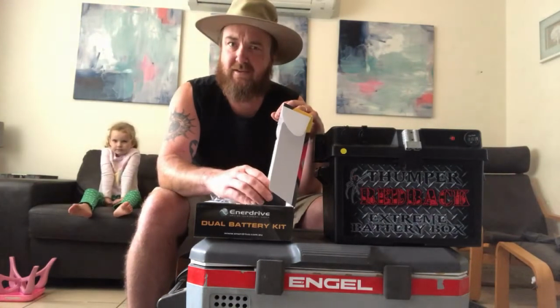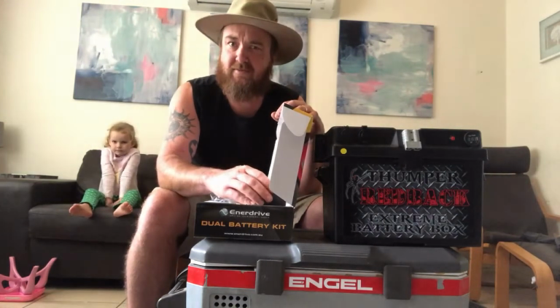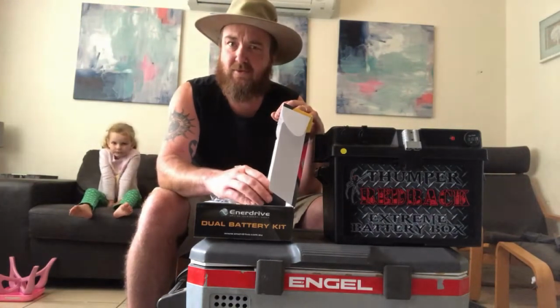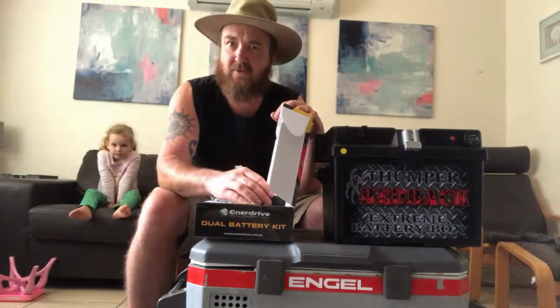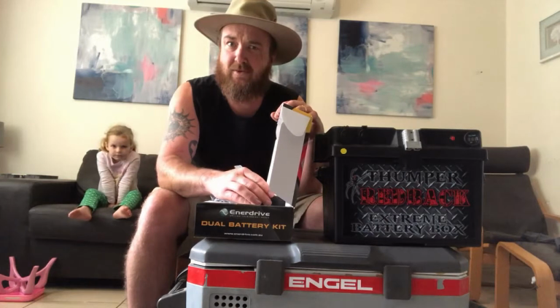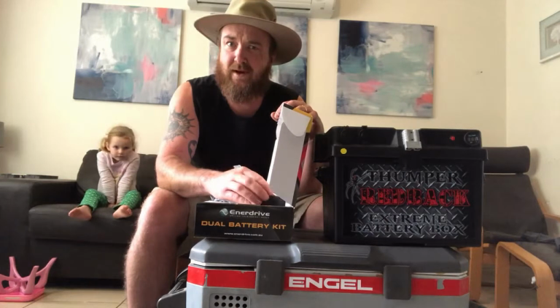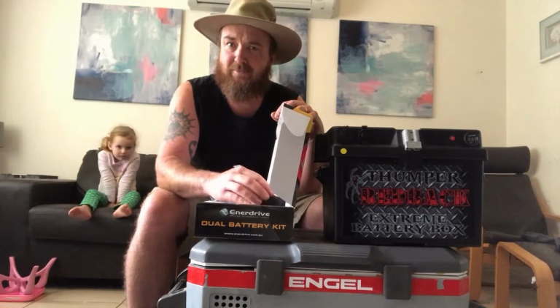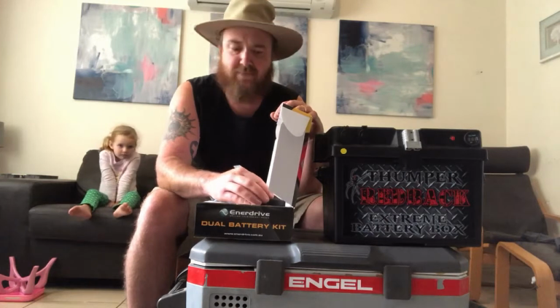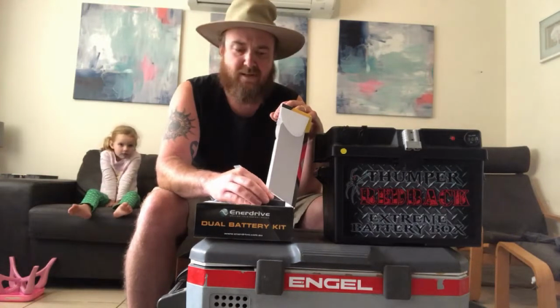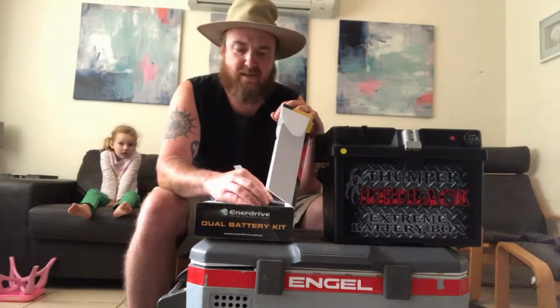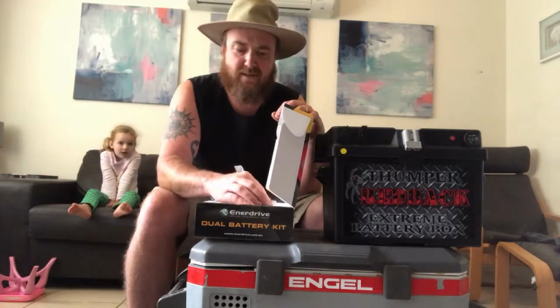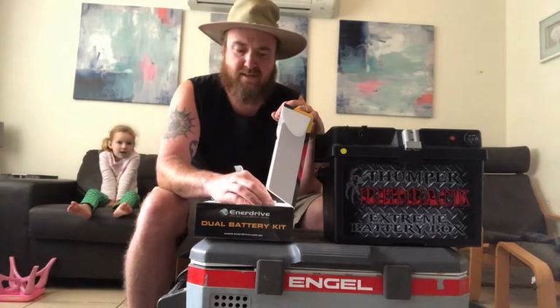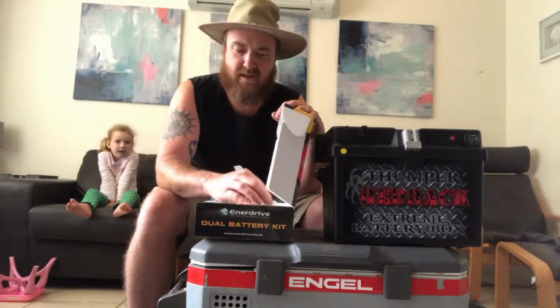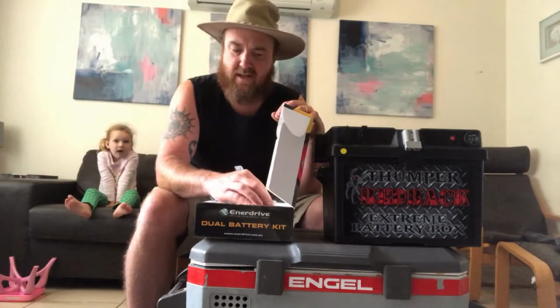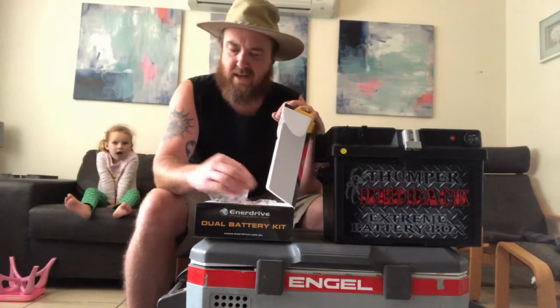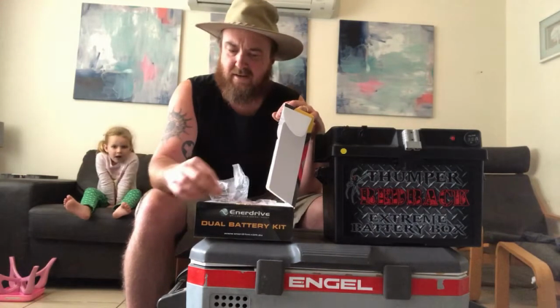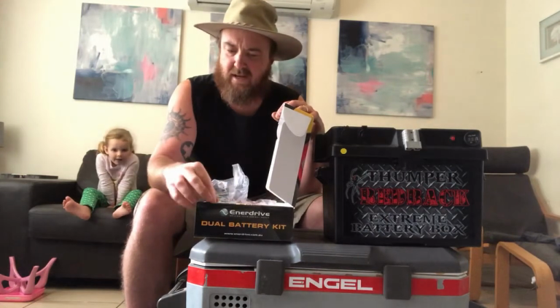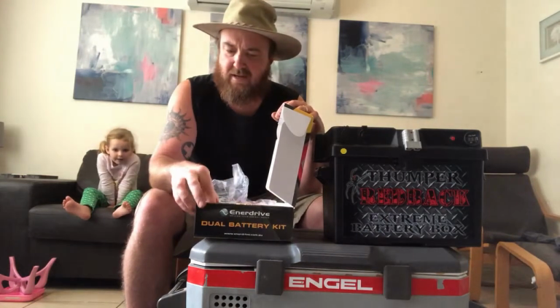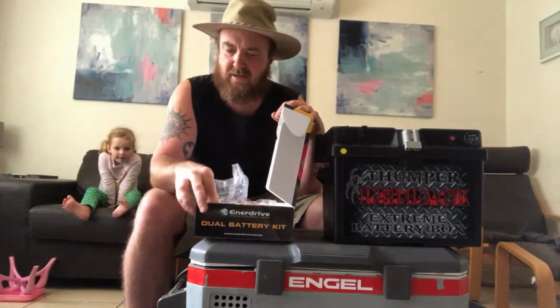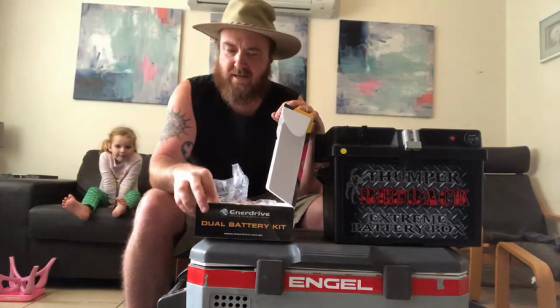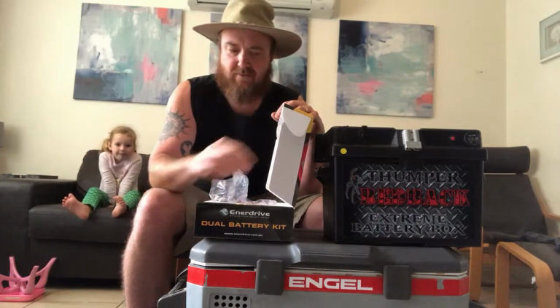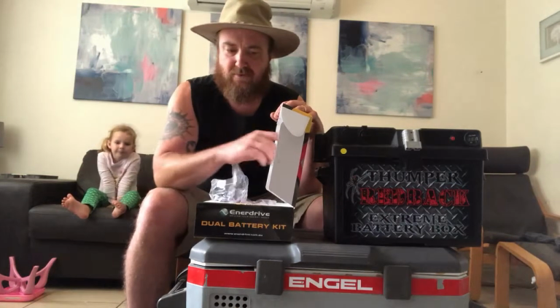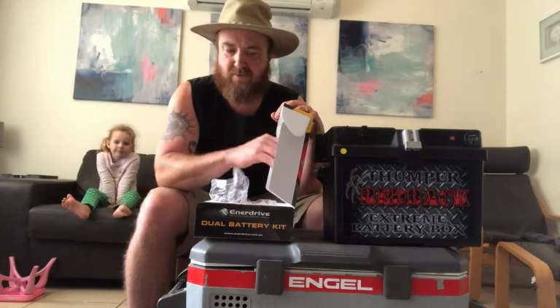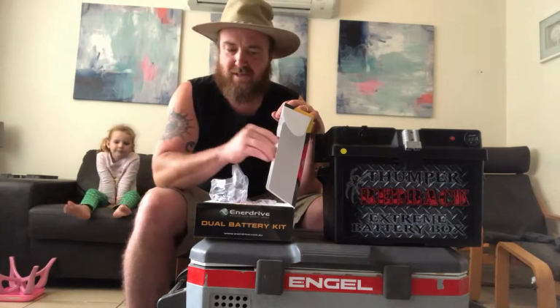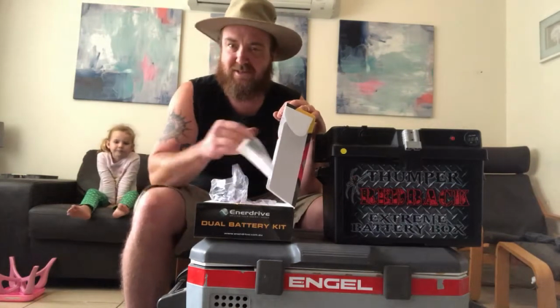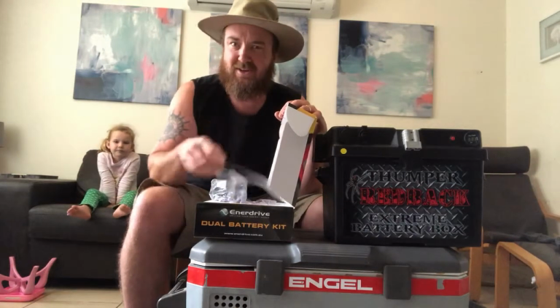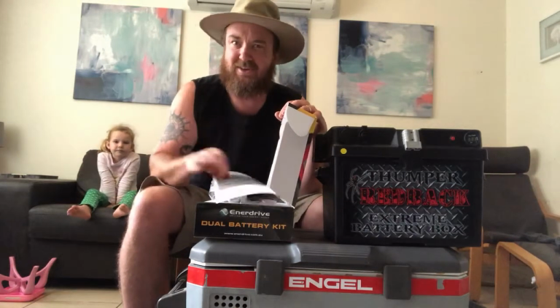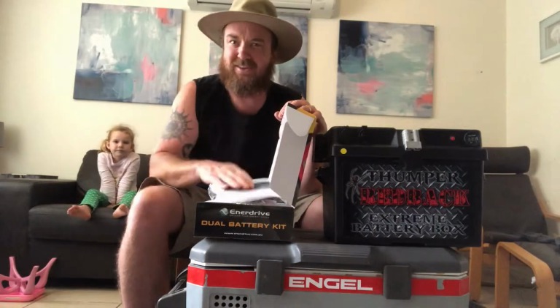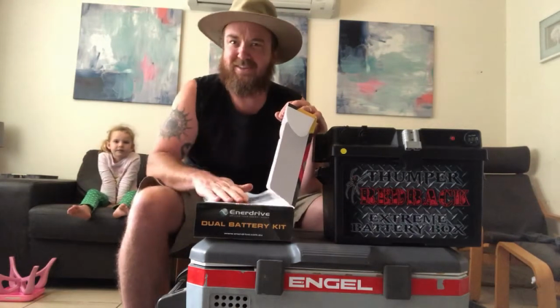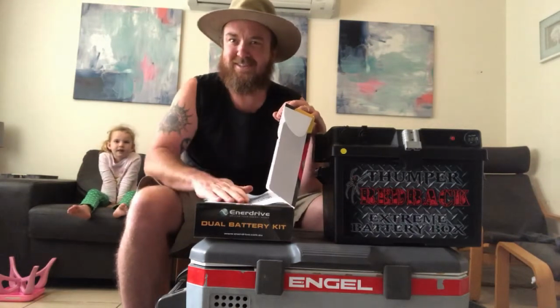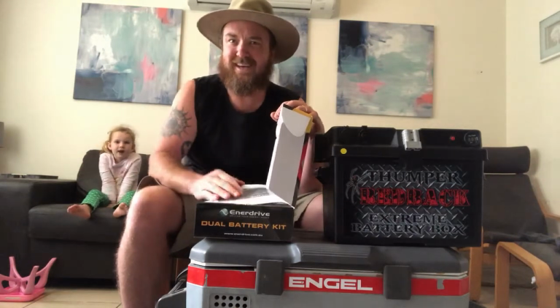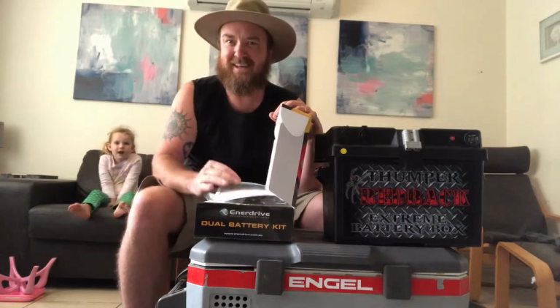Thanks to mygenerator for sending that out, and we'll talk to you soon. See ya!